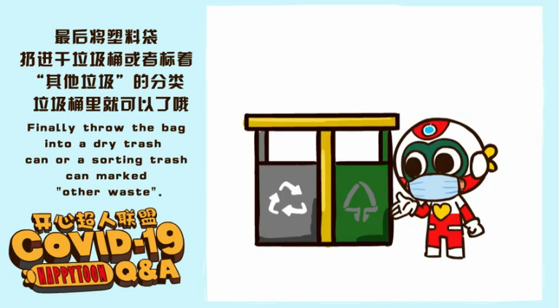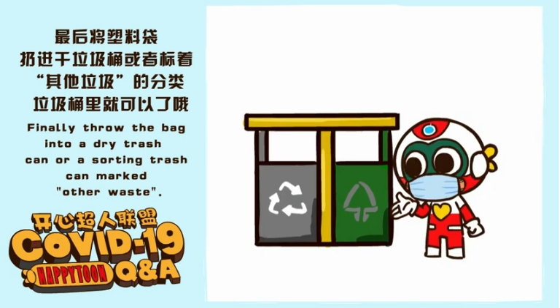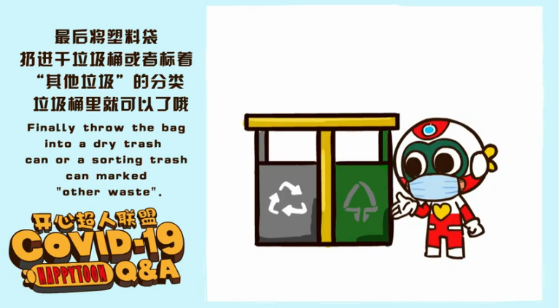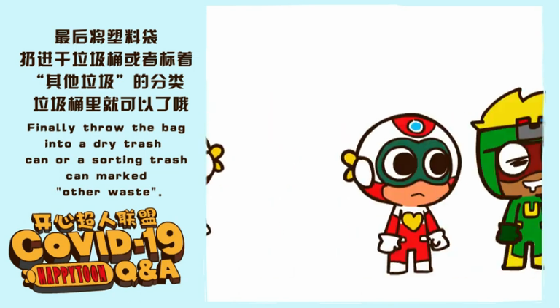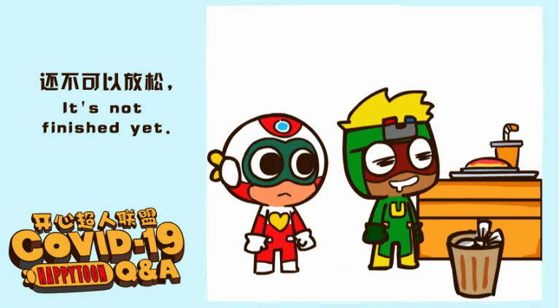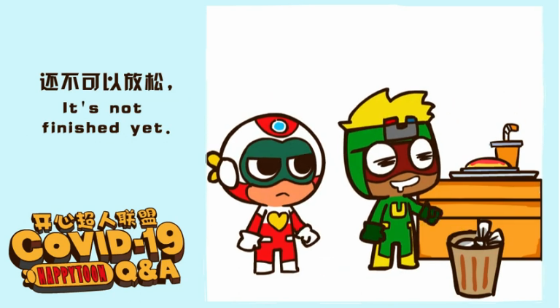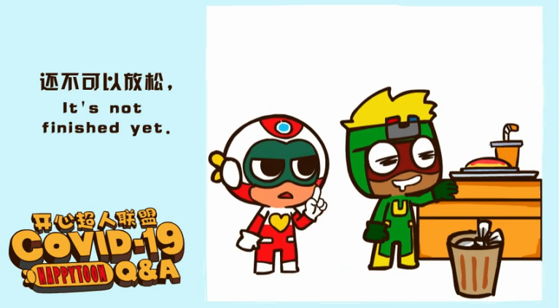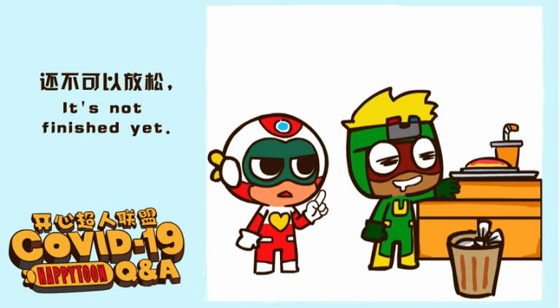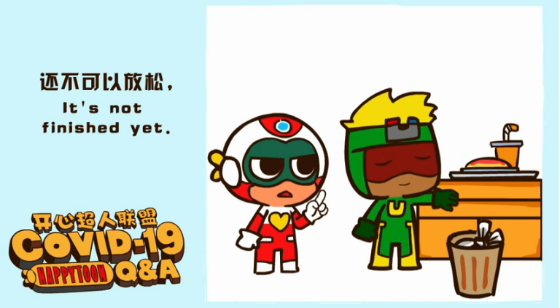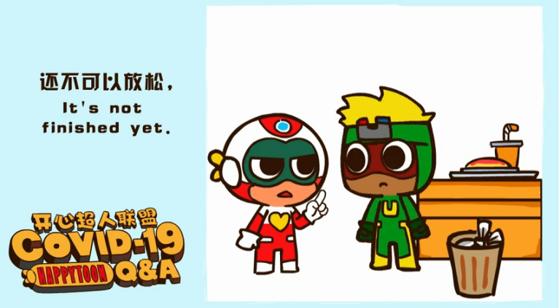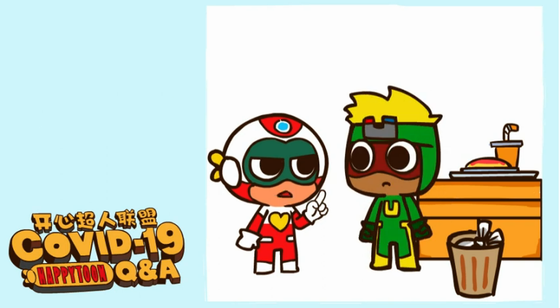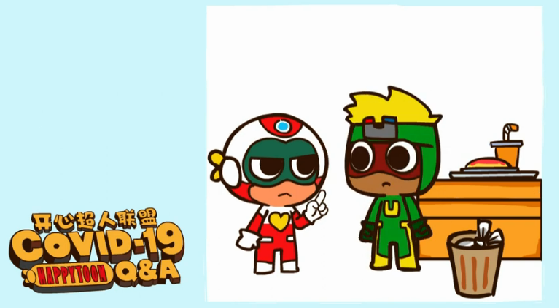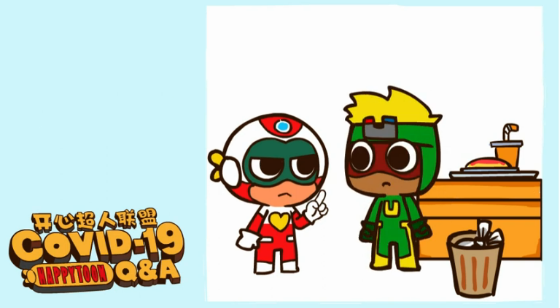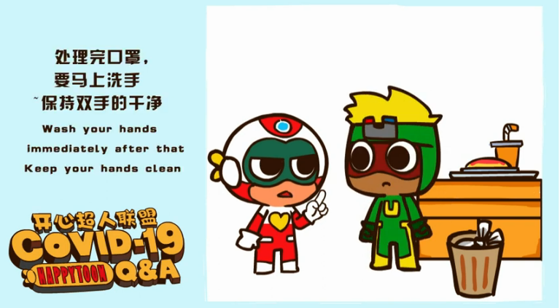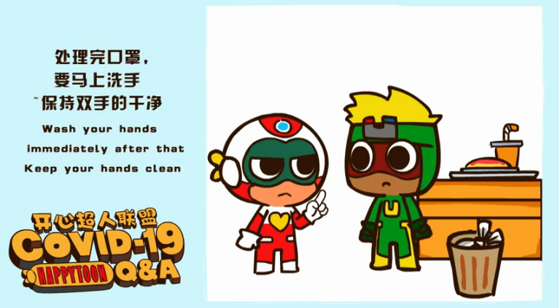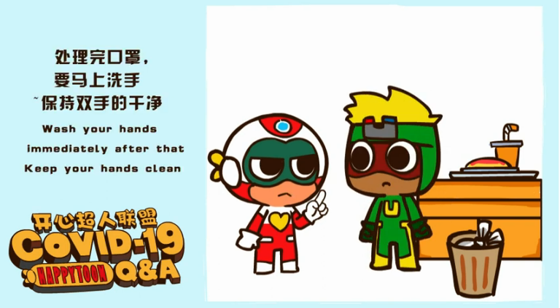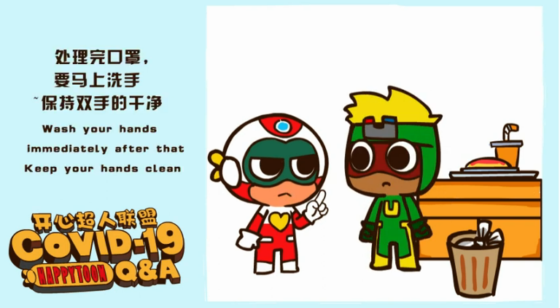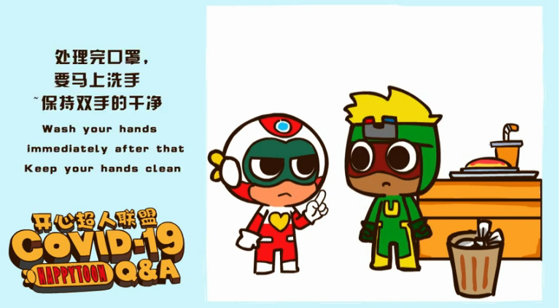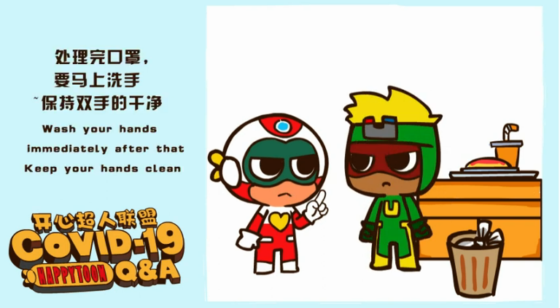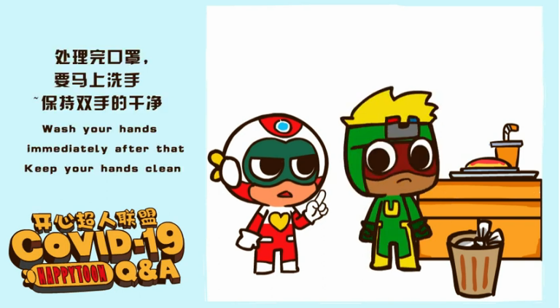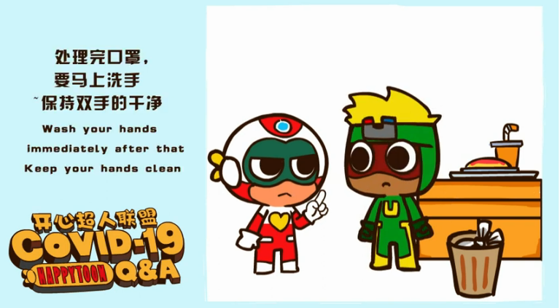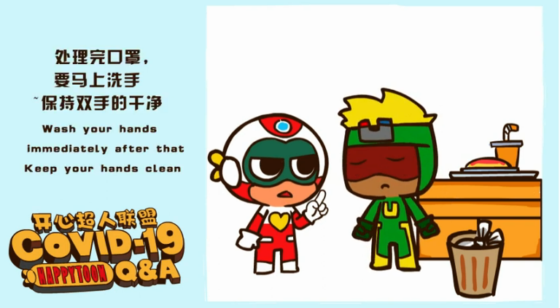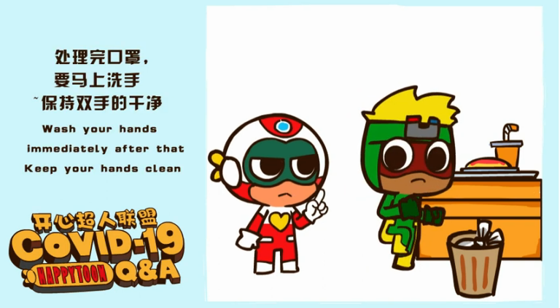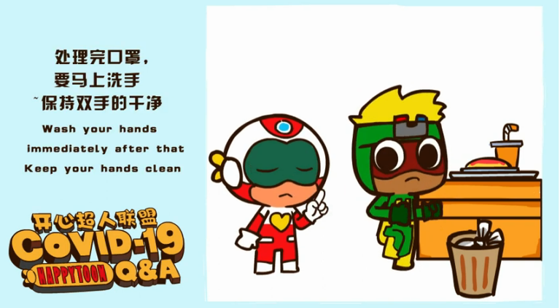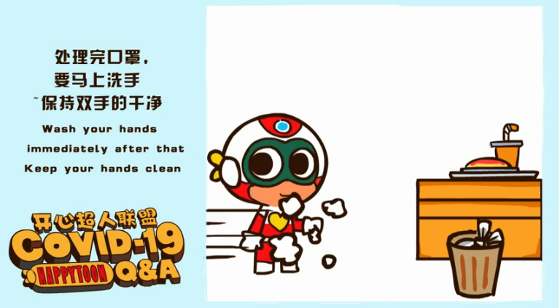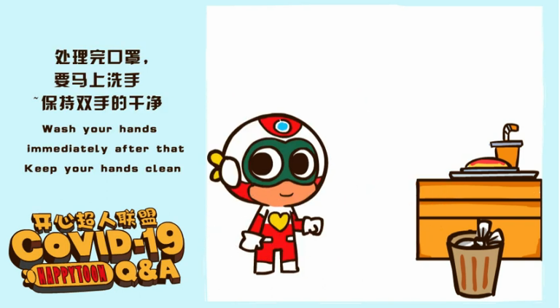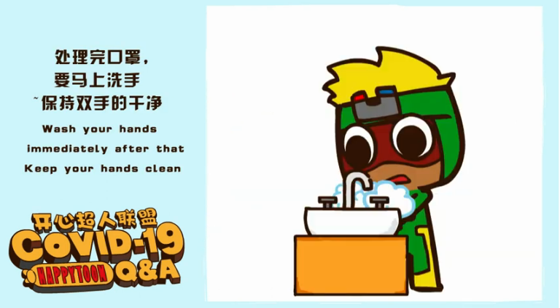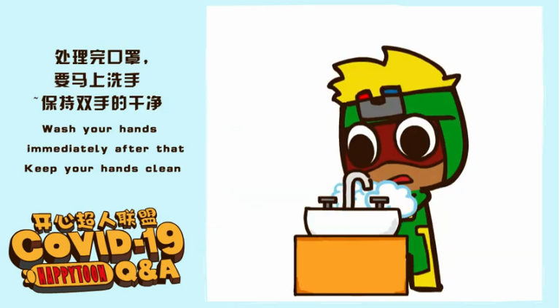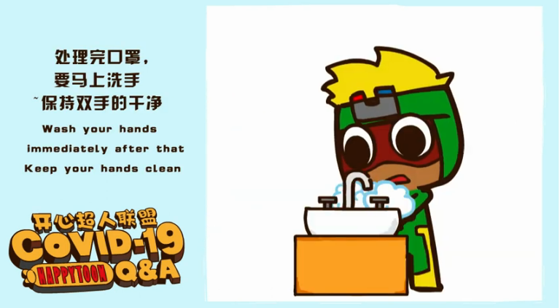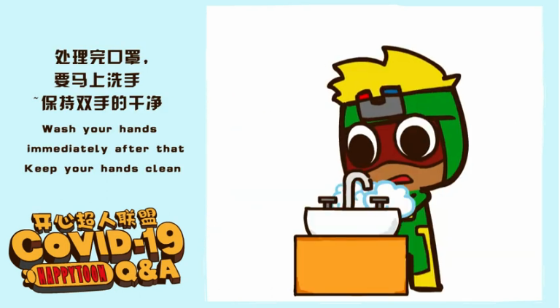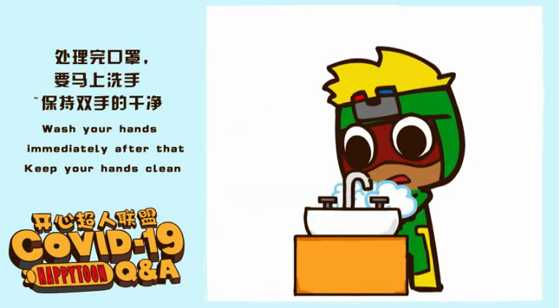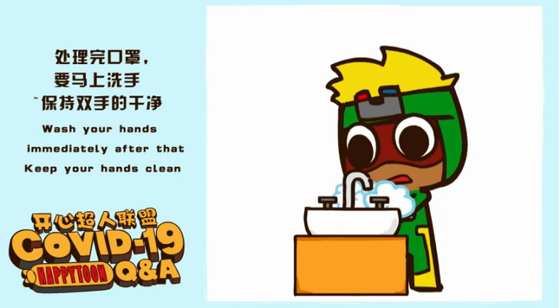One more thing — it's not finished yet. Wash your hands immediately after that. Keep your hands clean.